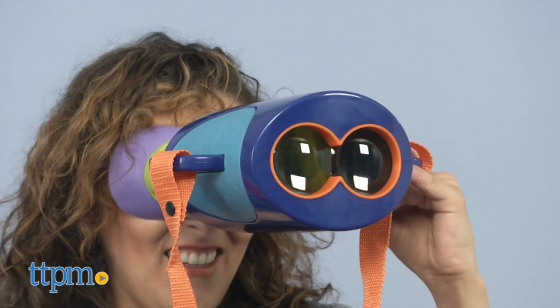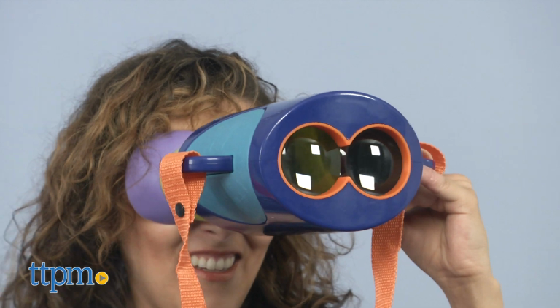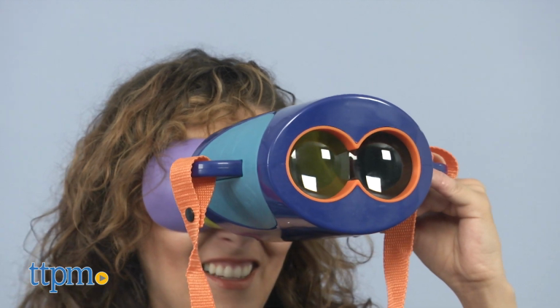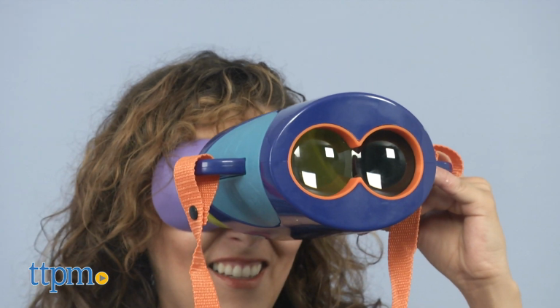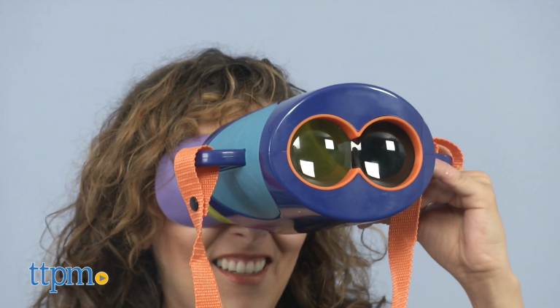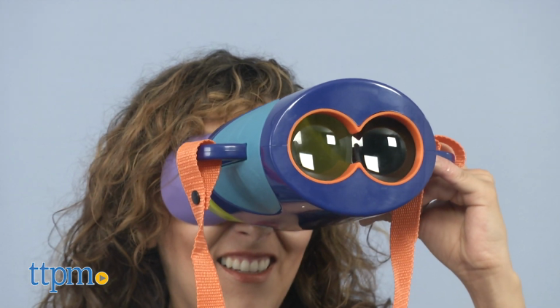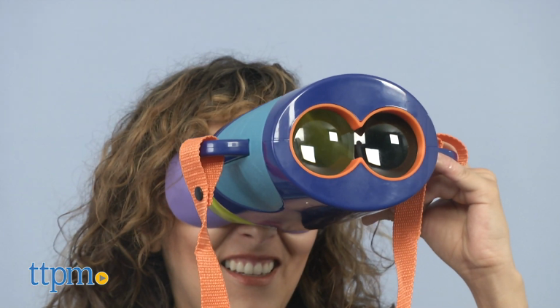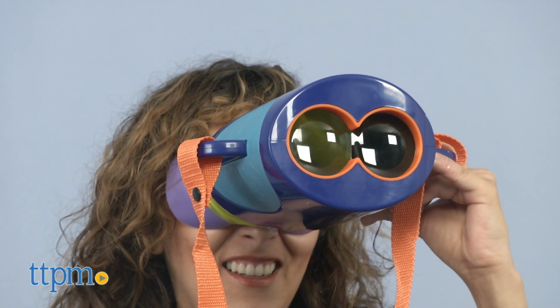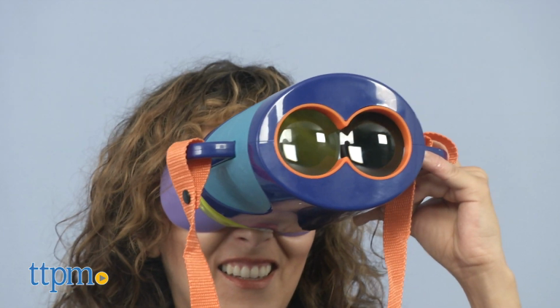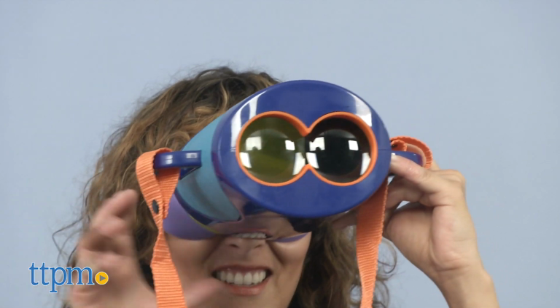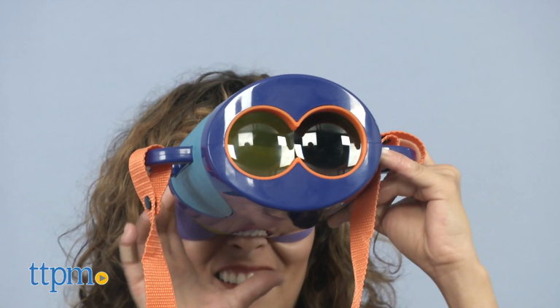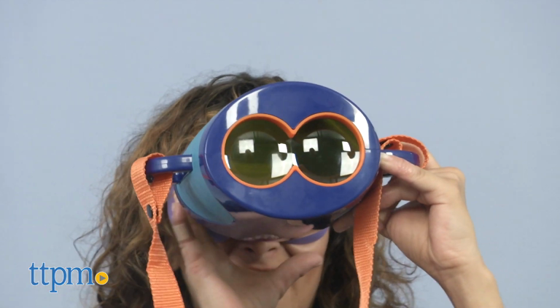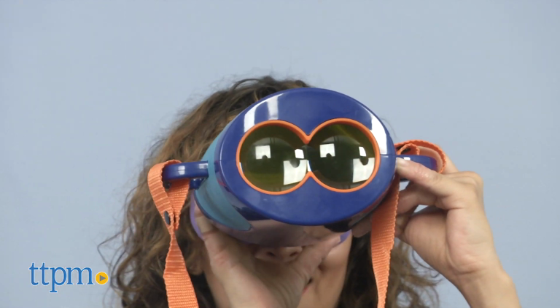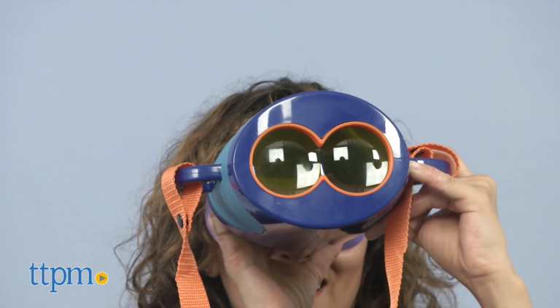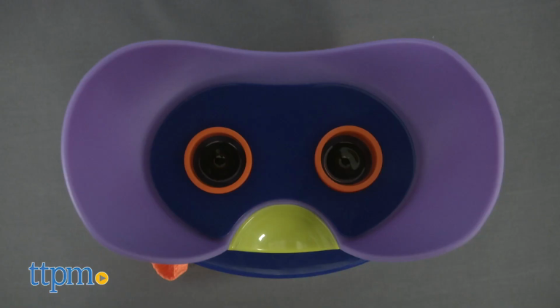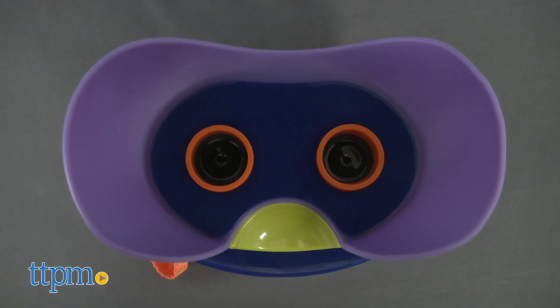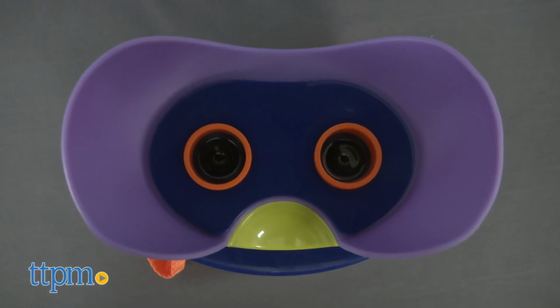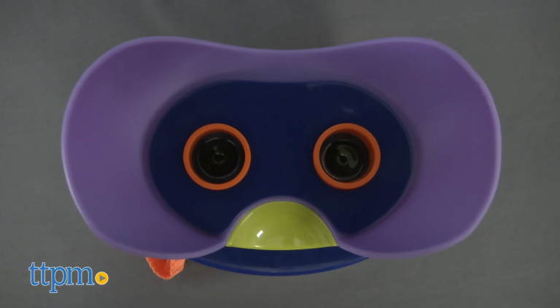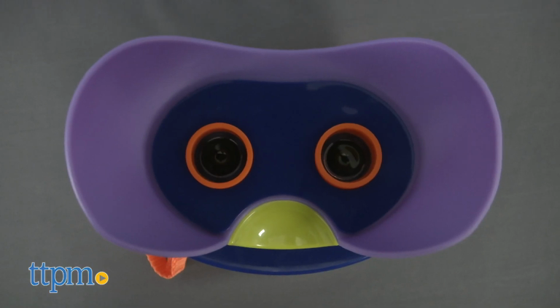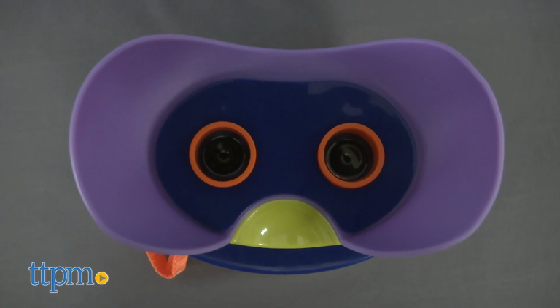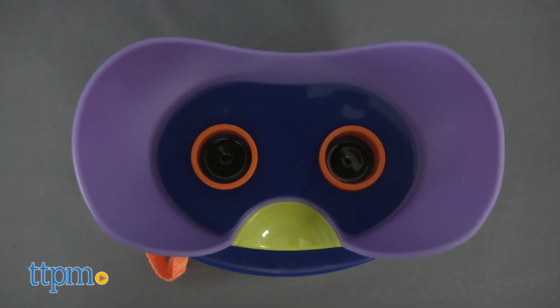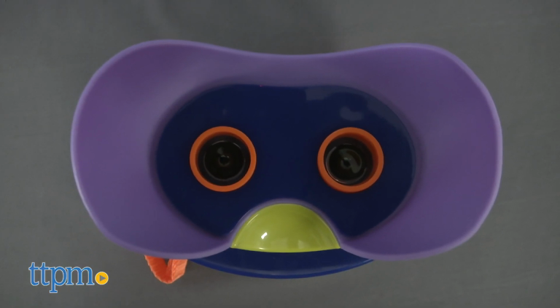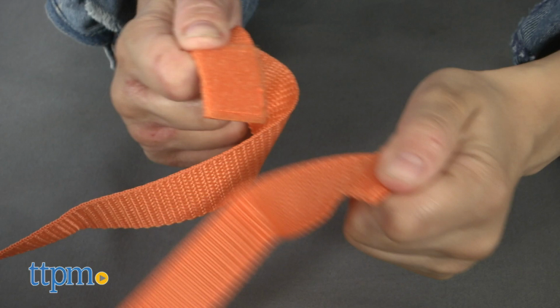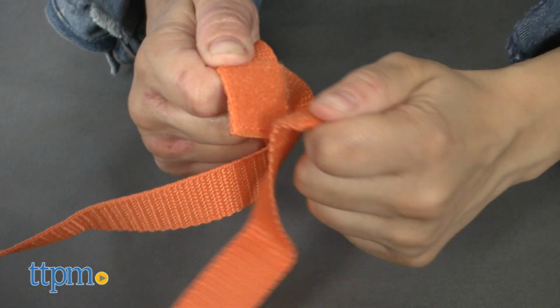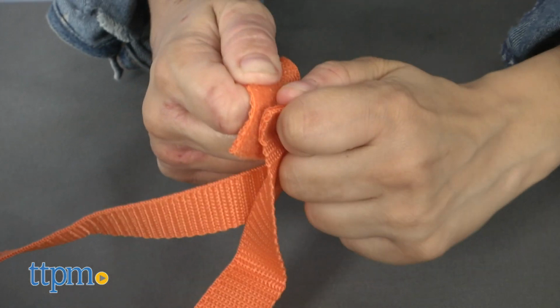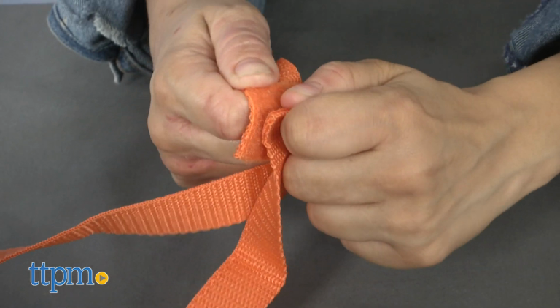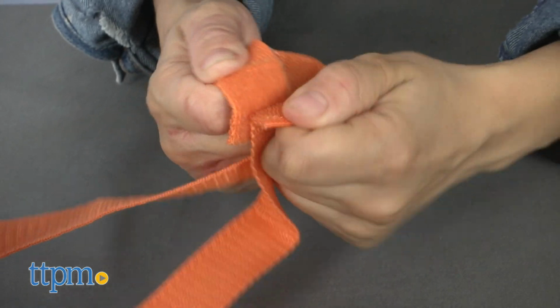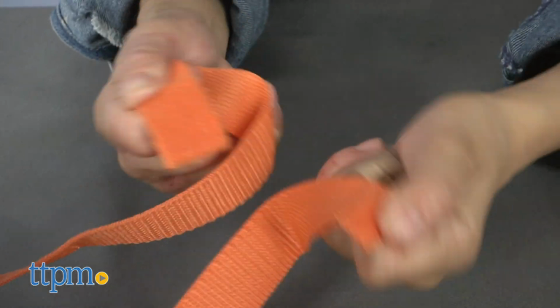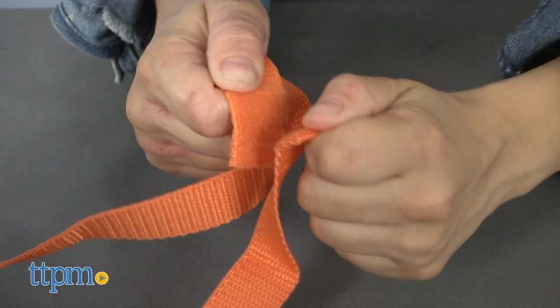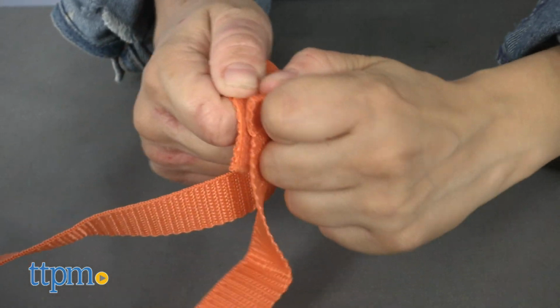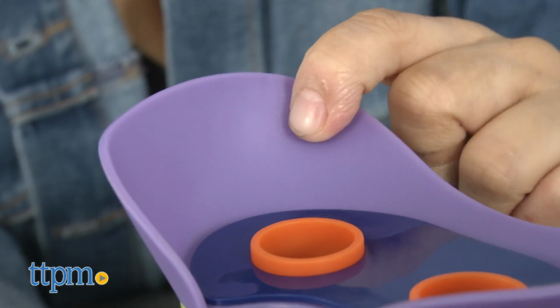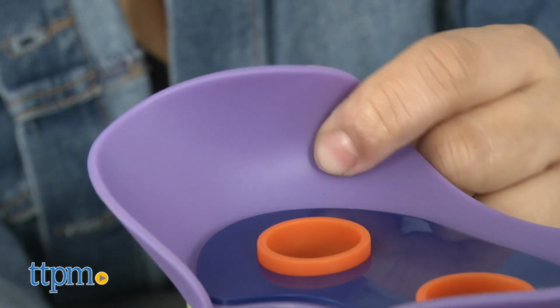The set includes a scope with 8x magnification, perfect fit goggles, a breakaway strap, and rubber hand grips.